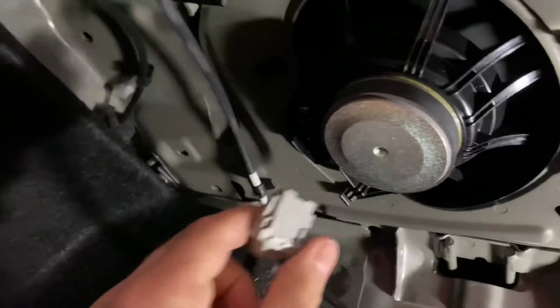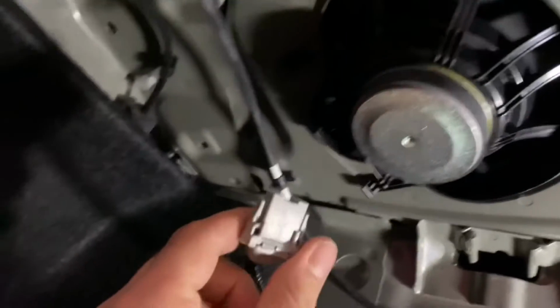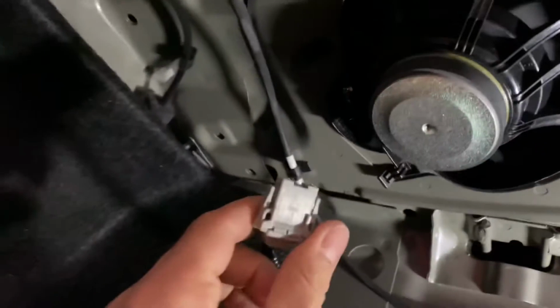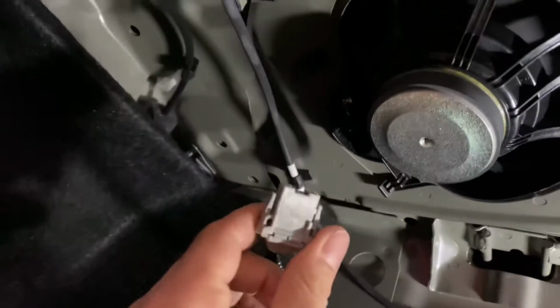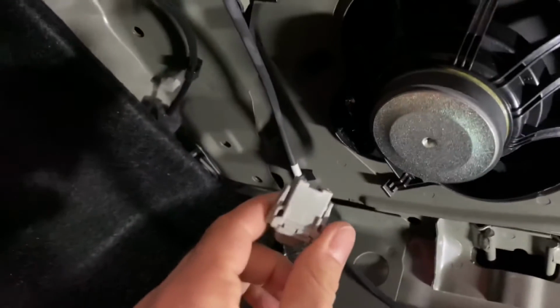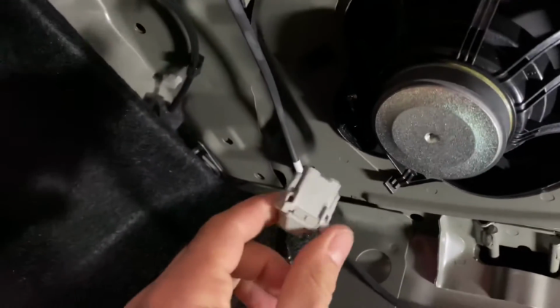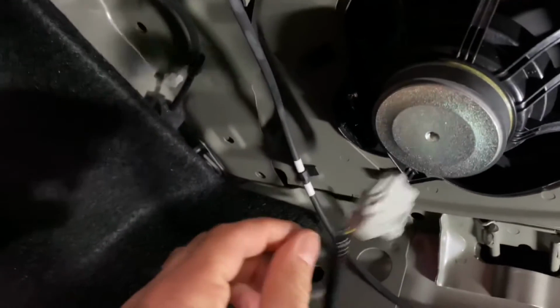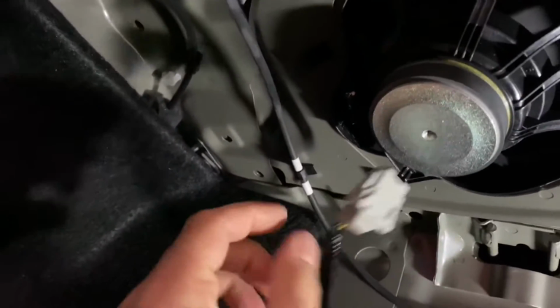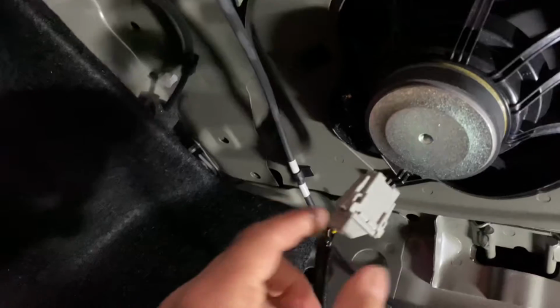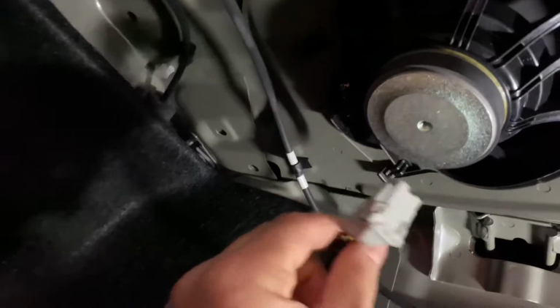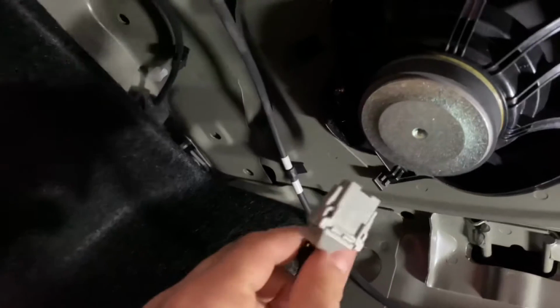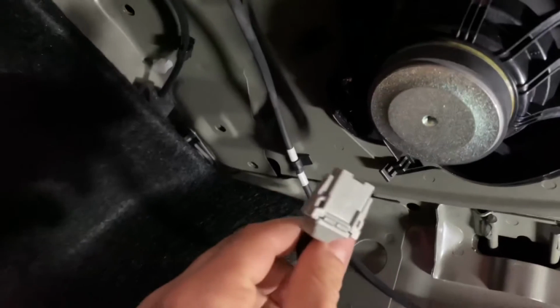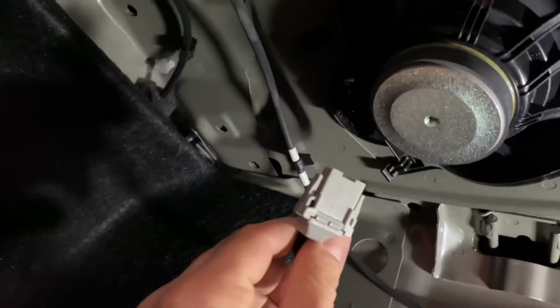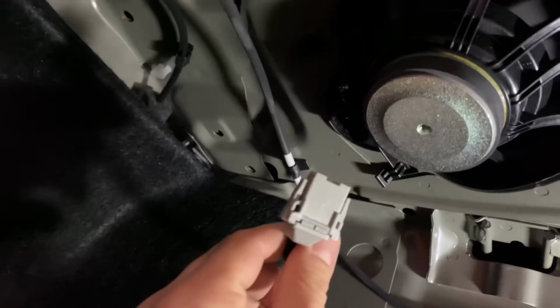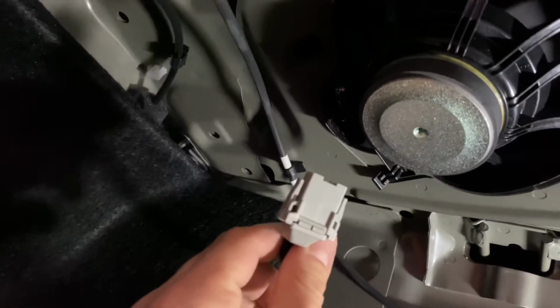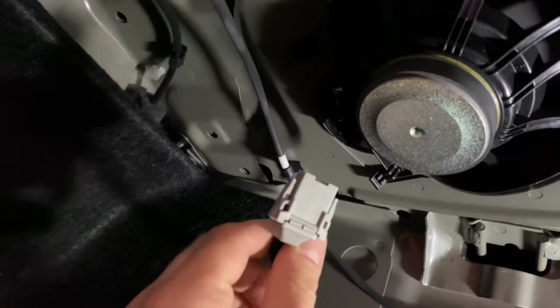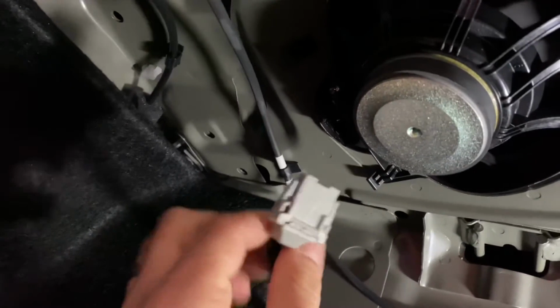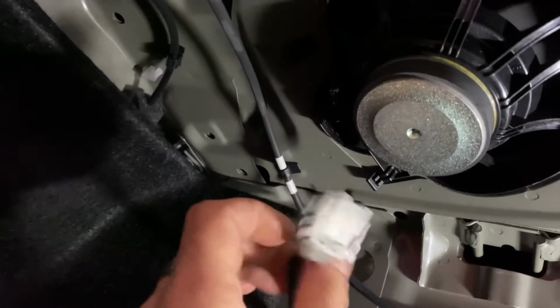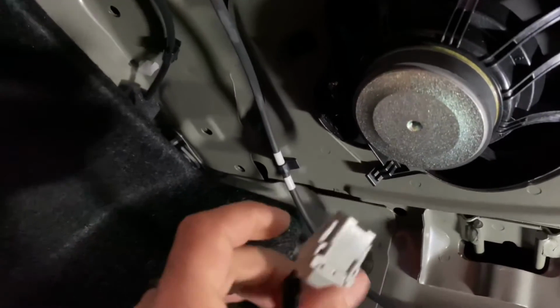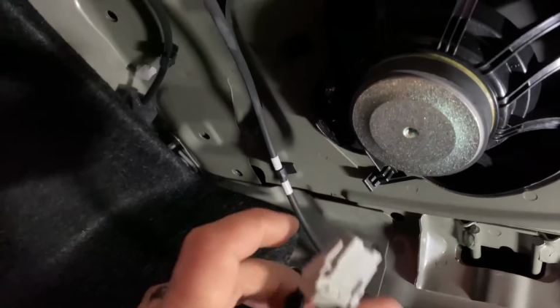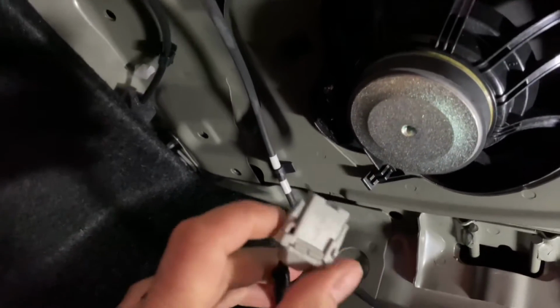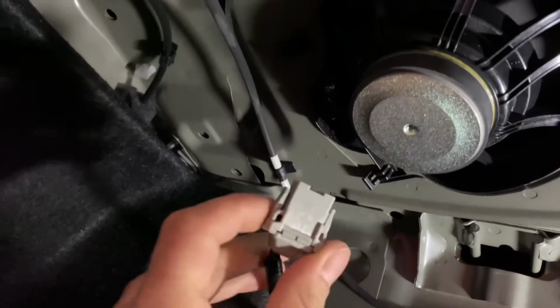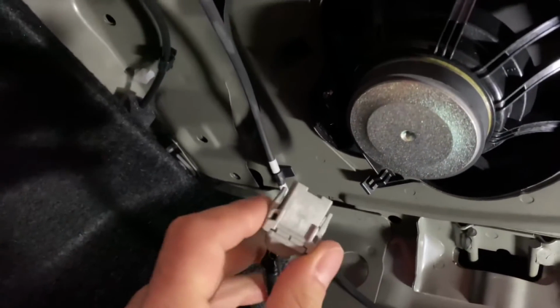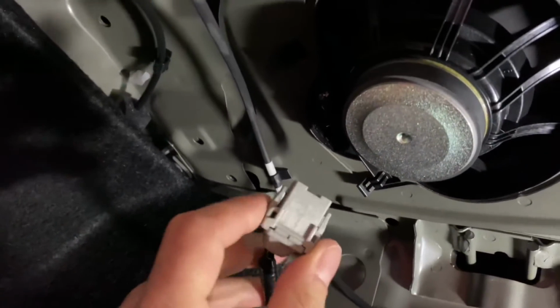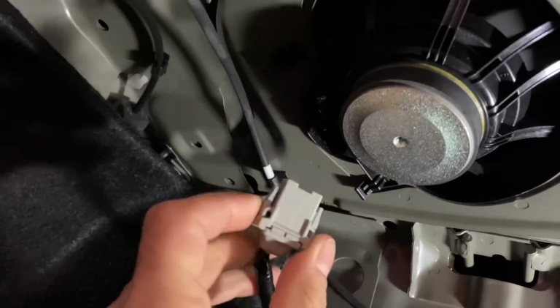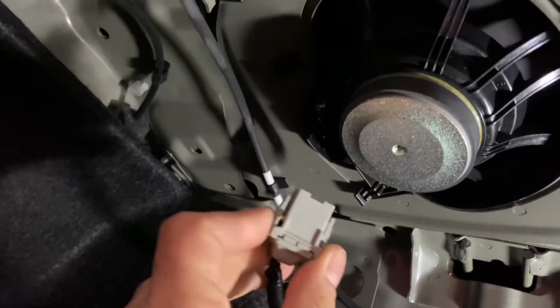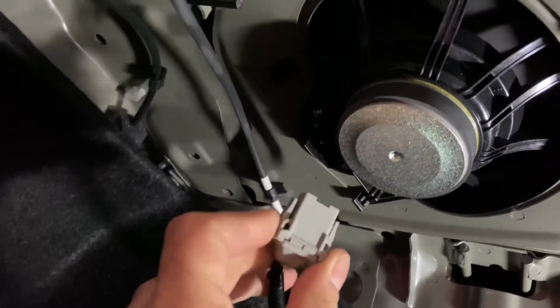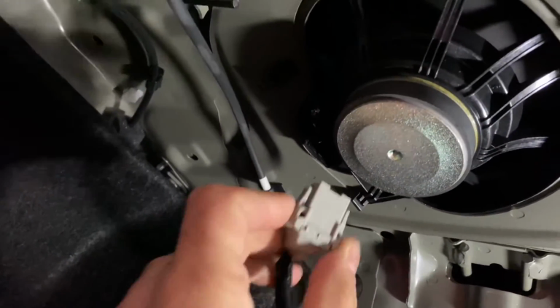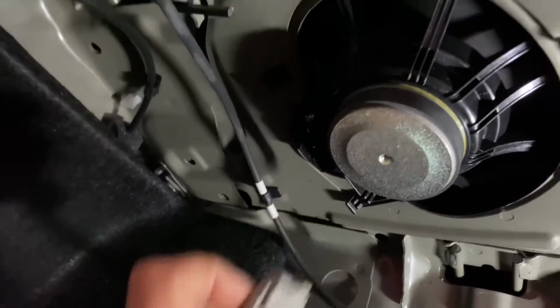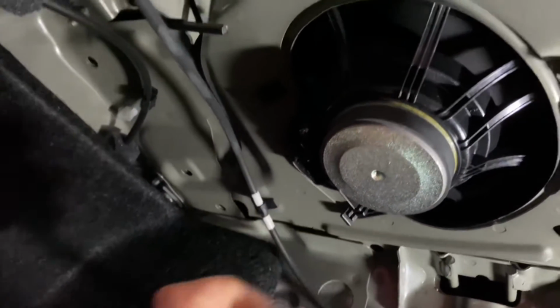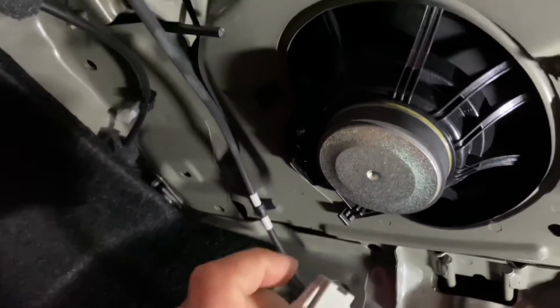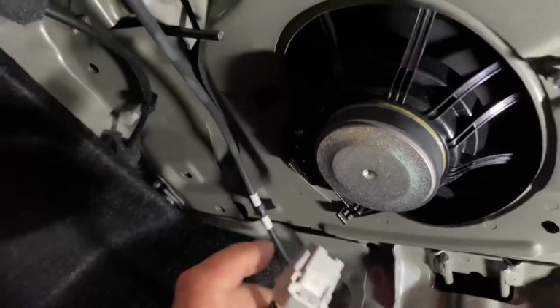Other speaker, same thing — both clips on the side, squeeze them, pull it out.